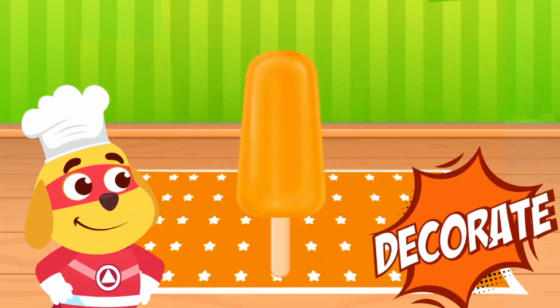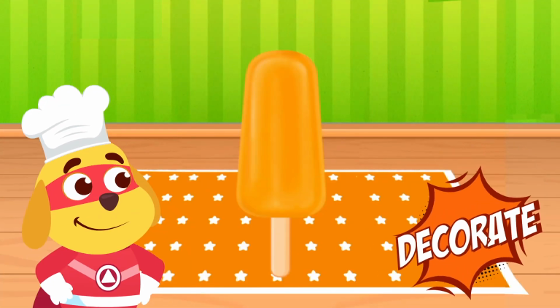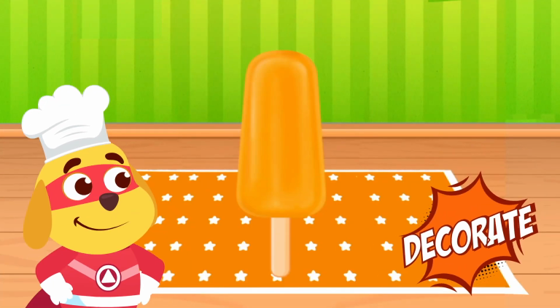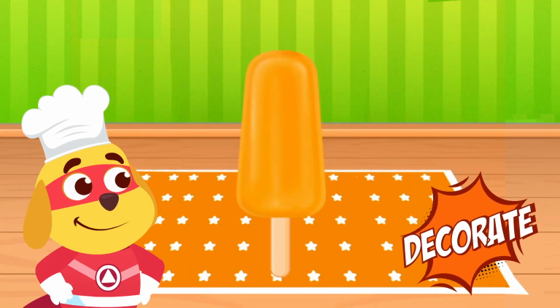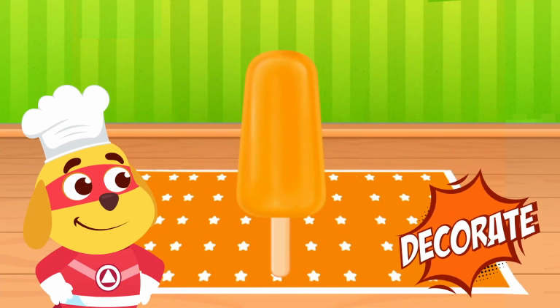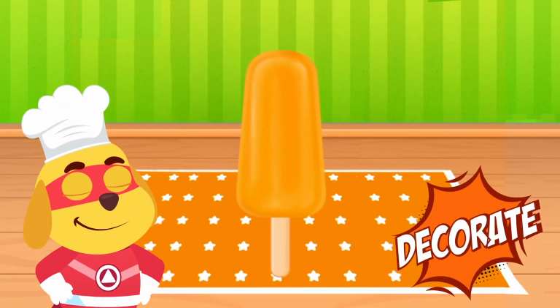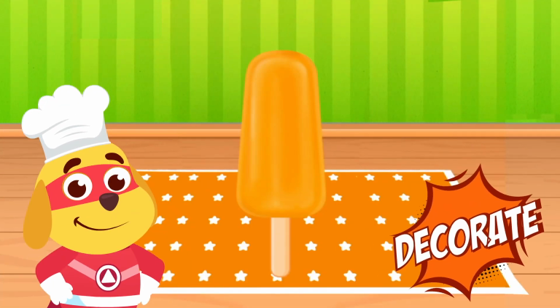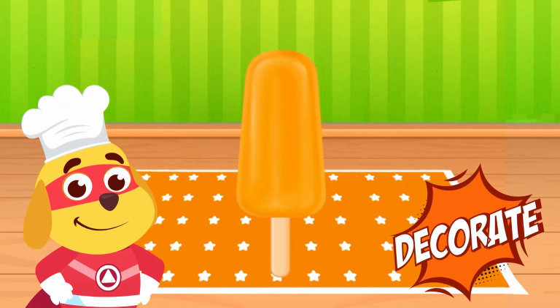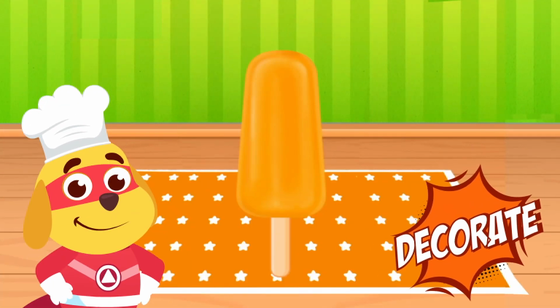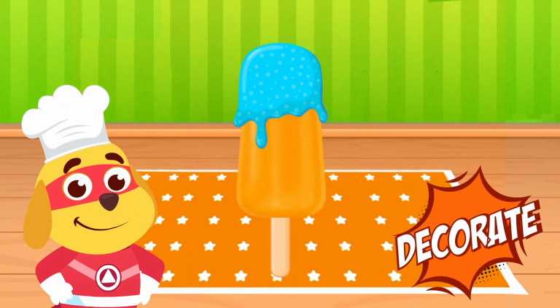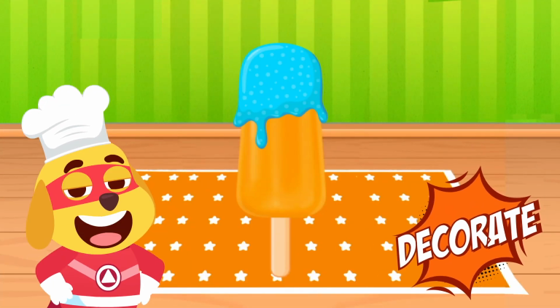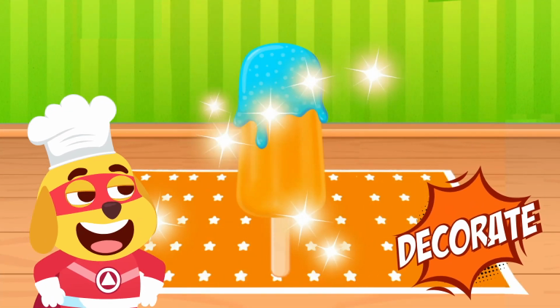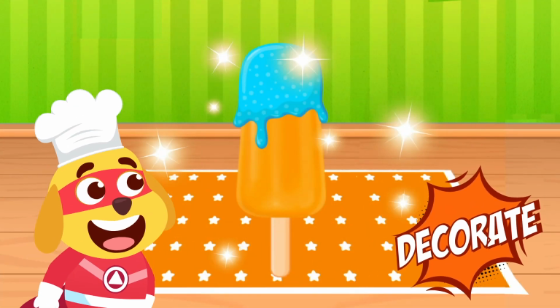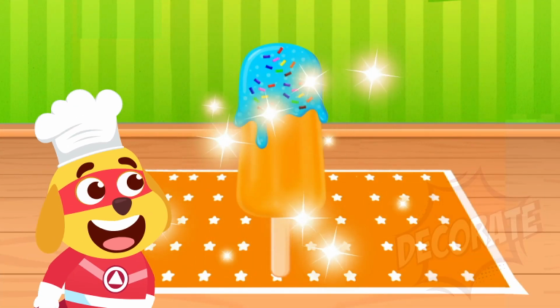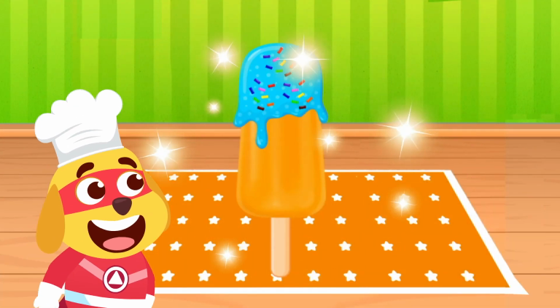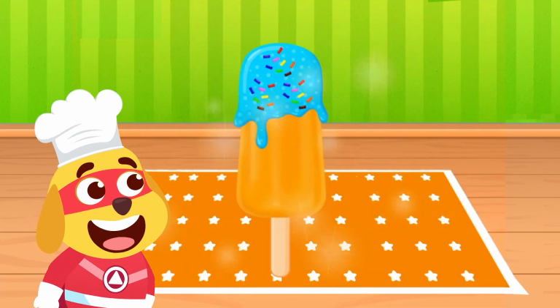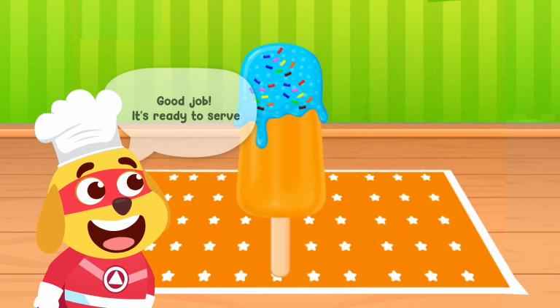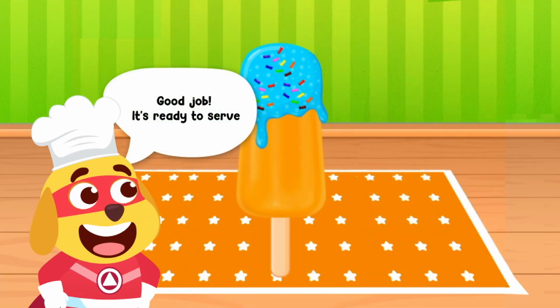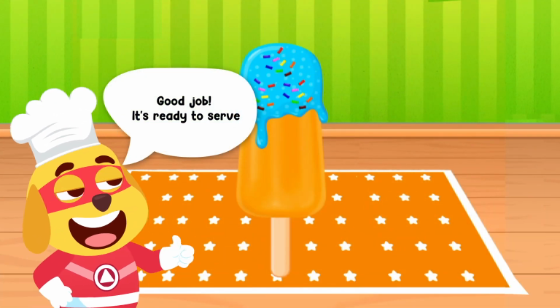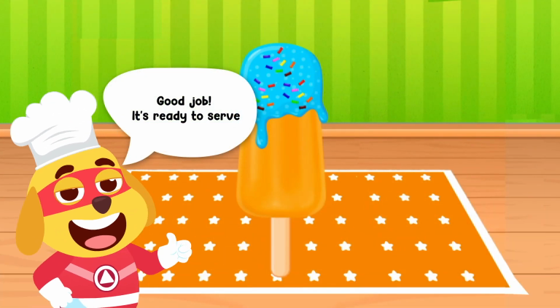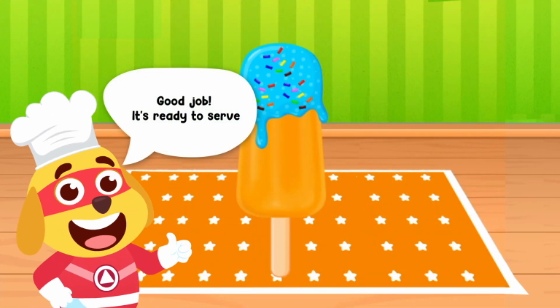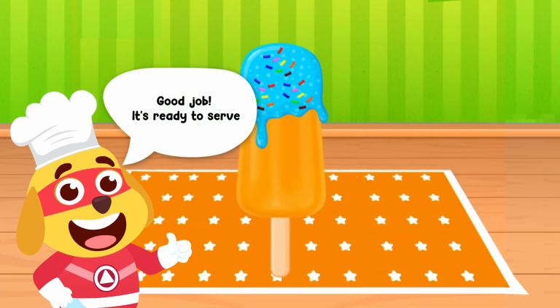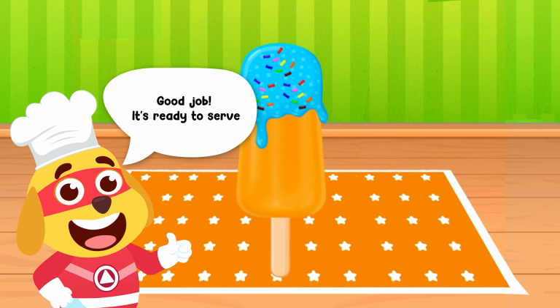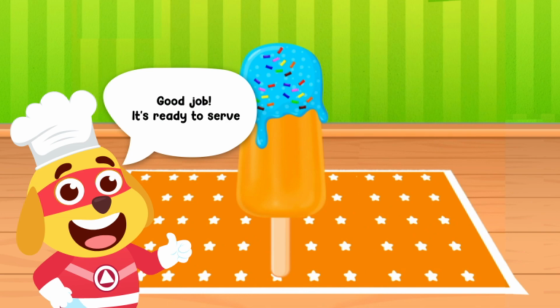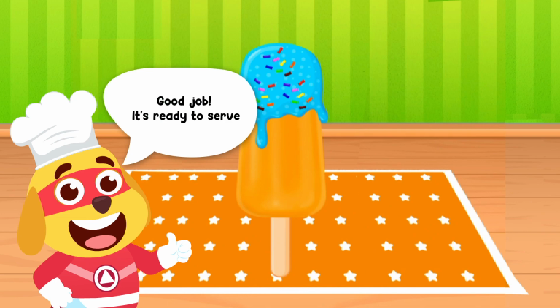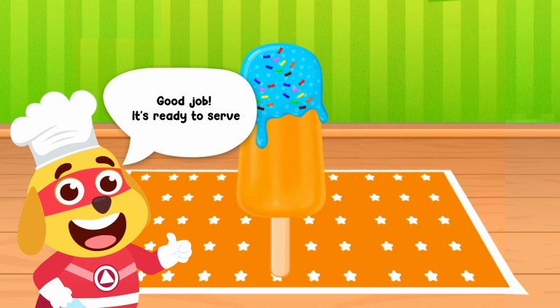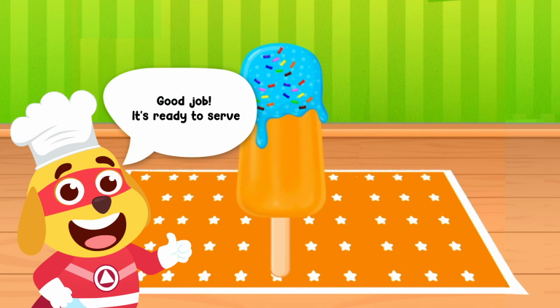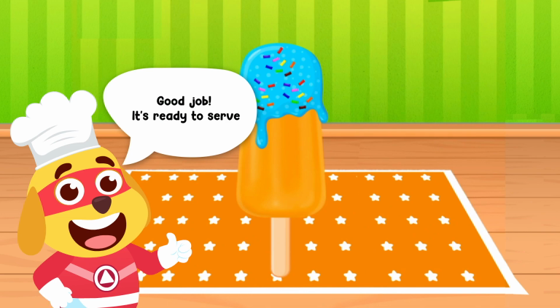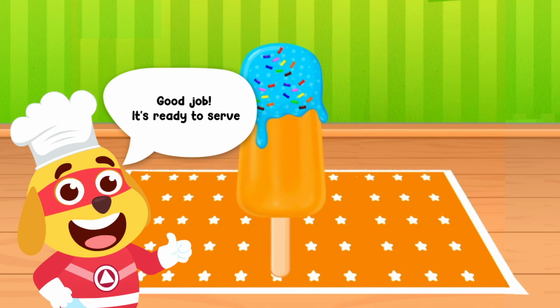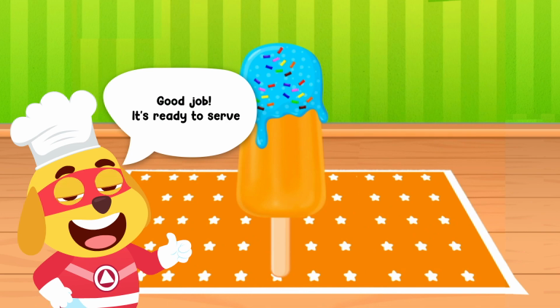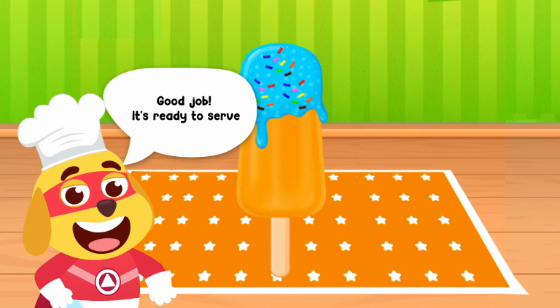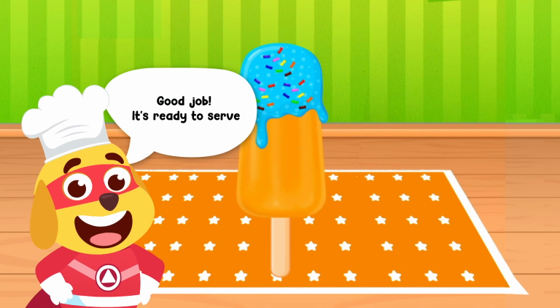Decorate with frosting and sprinkles. Good job! Ready to serve!